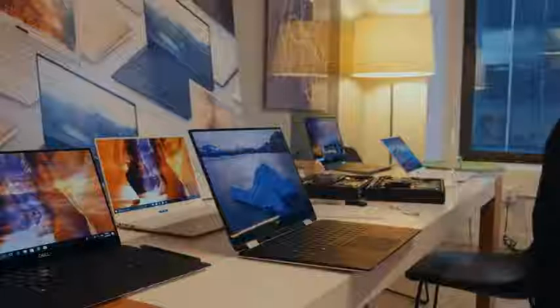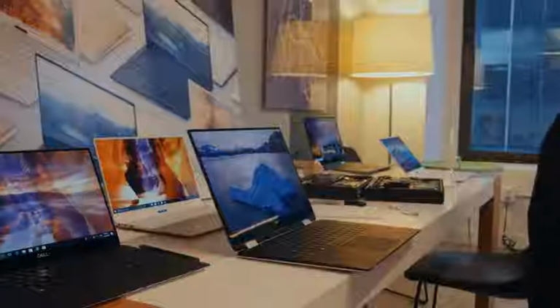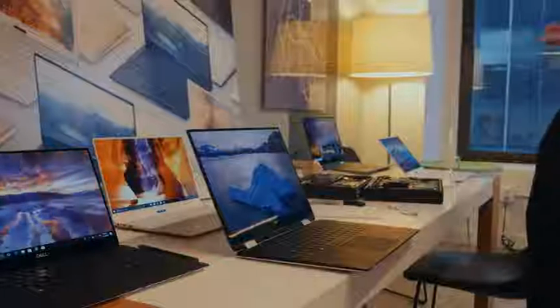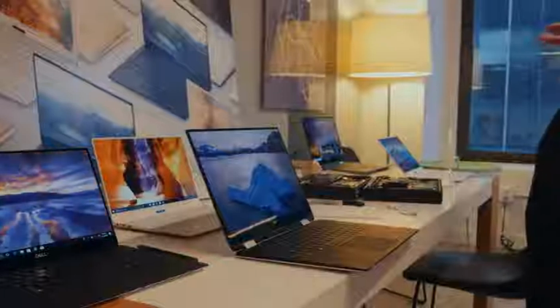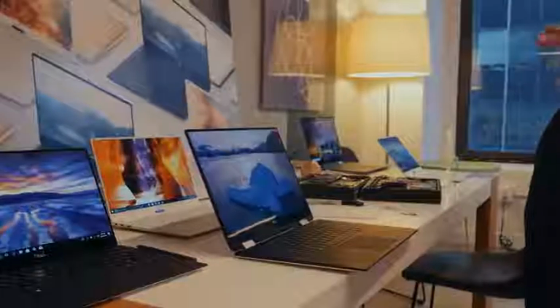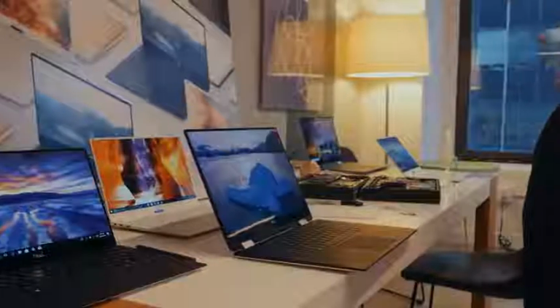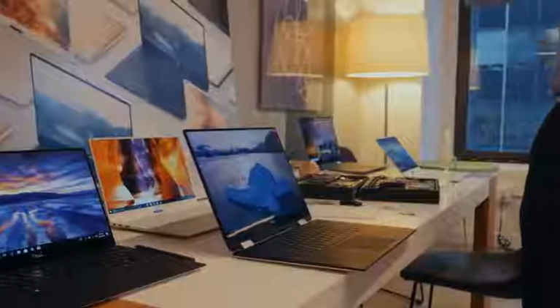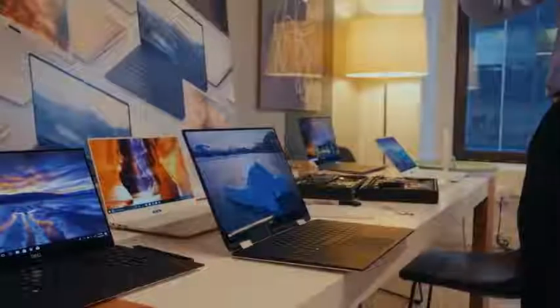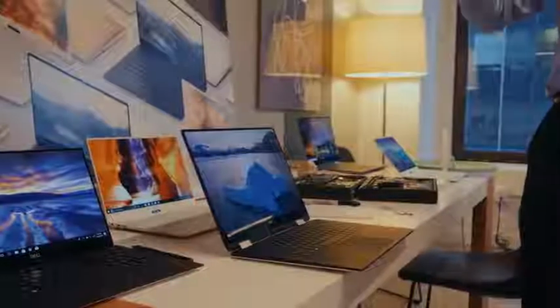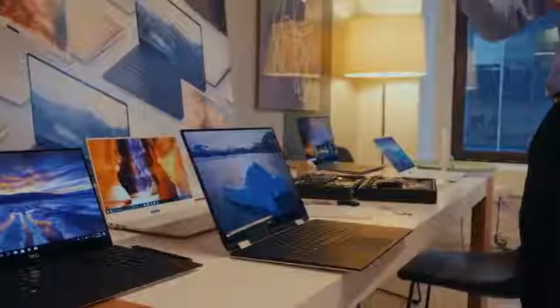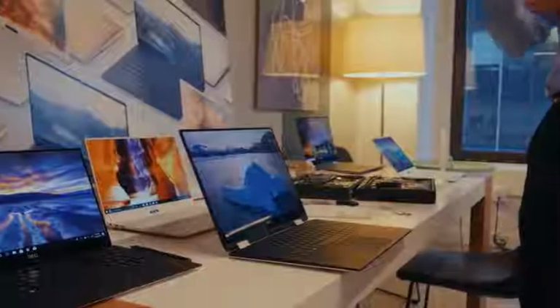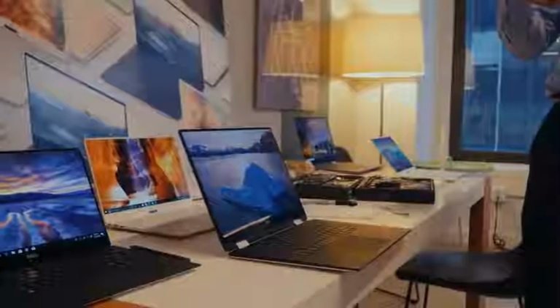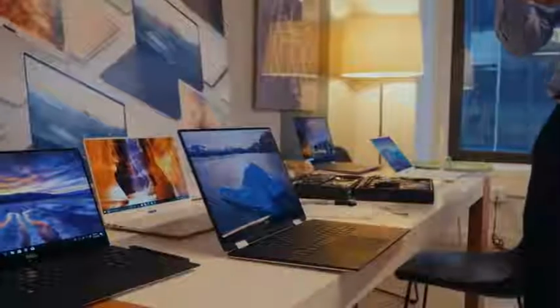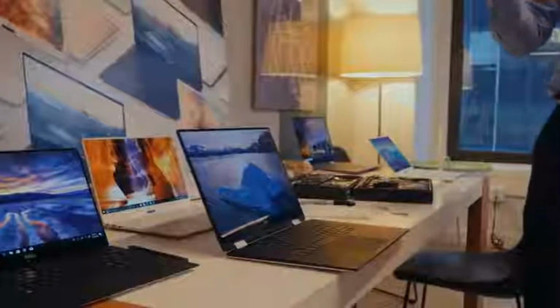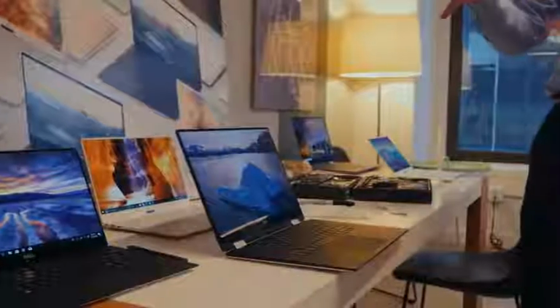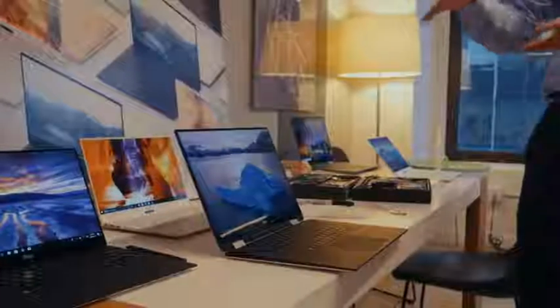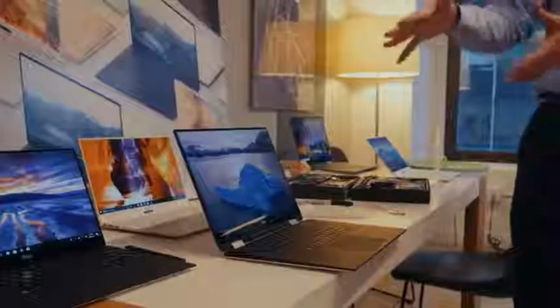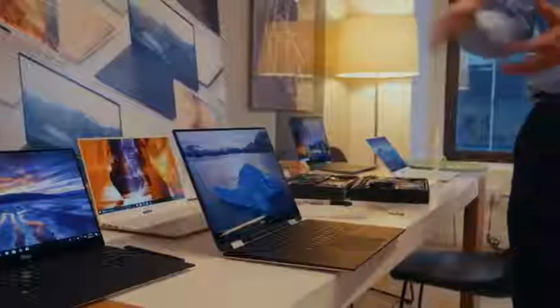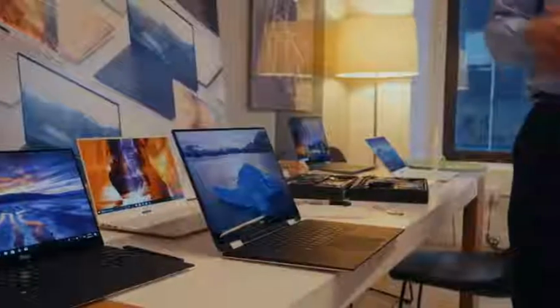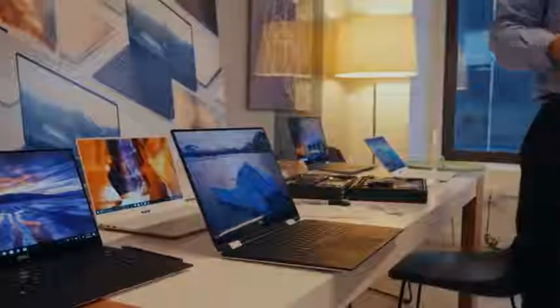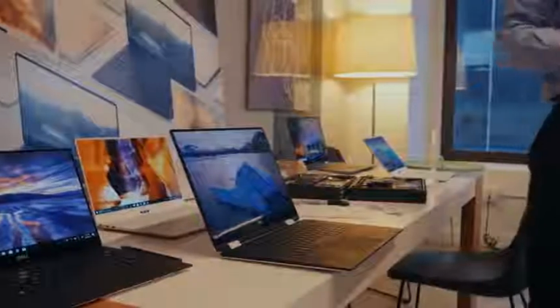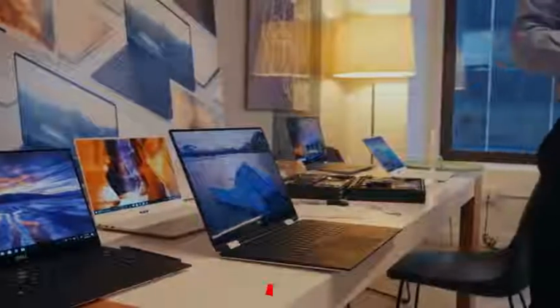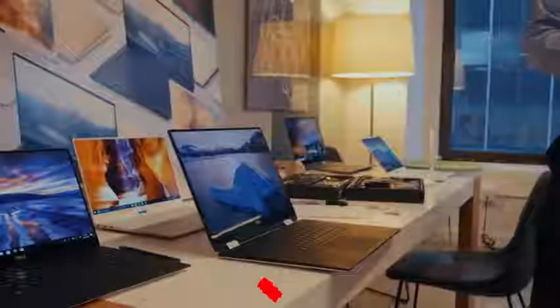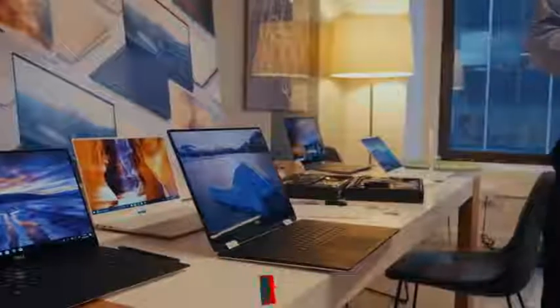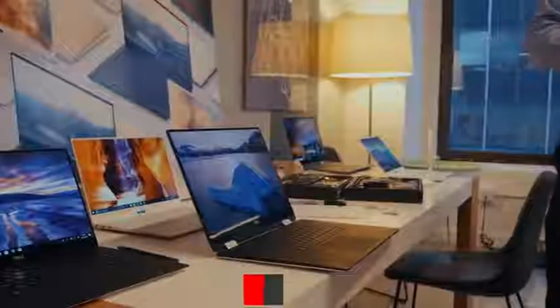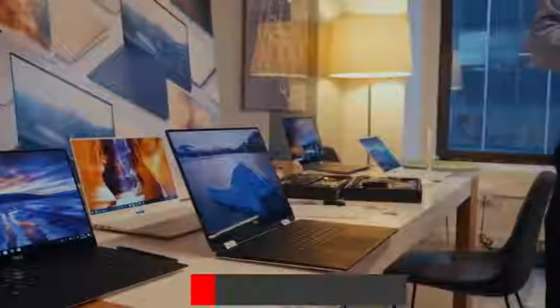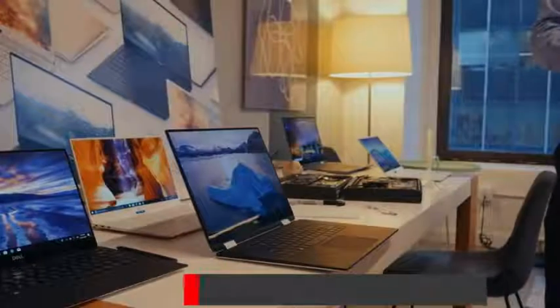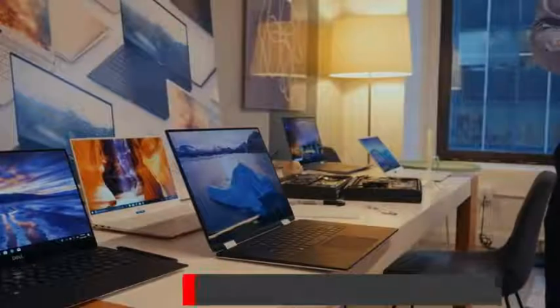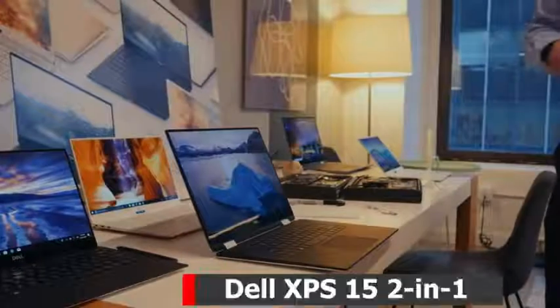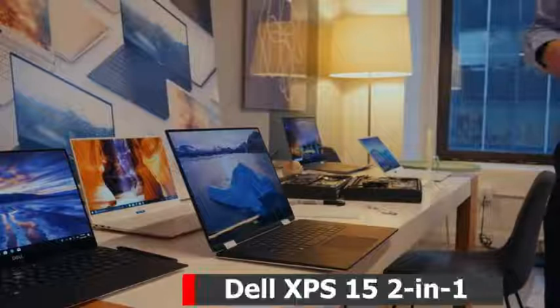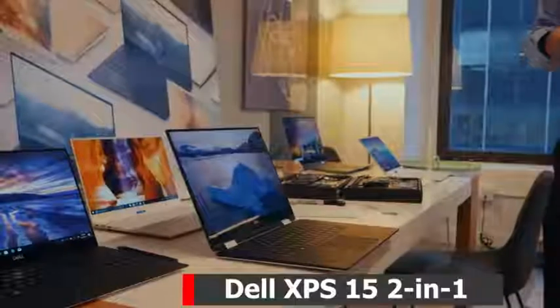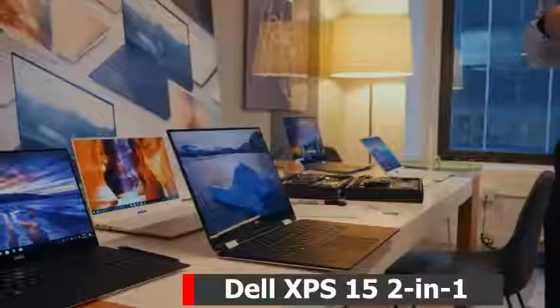Hey guys, Thundee E here, and today we're taking a look at the brand new Dell XPS 15 2-in-1.